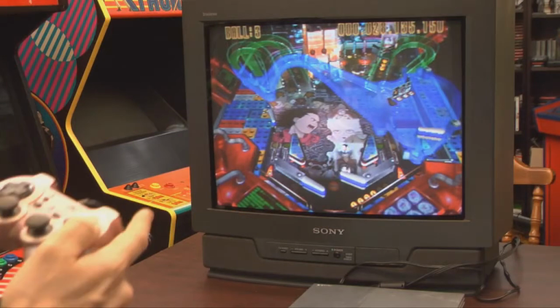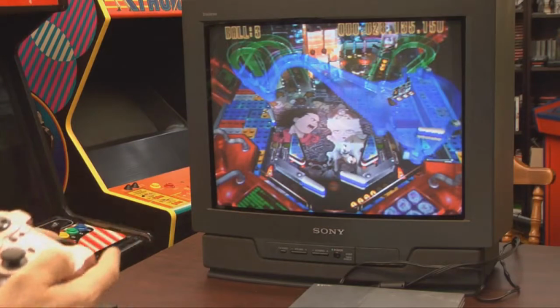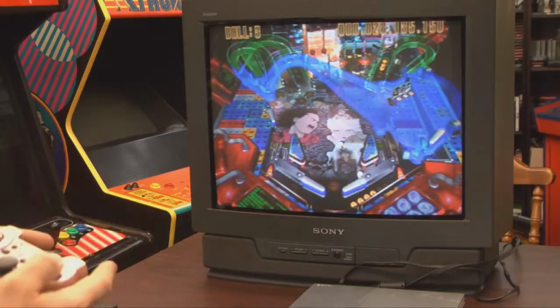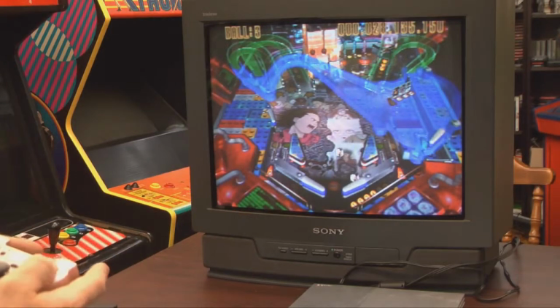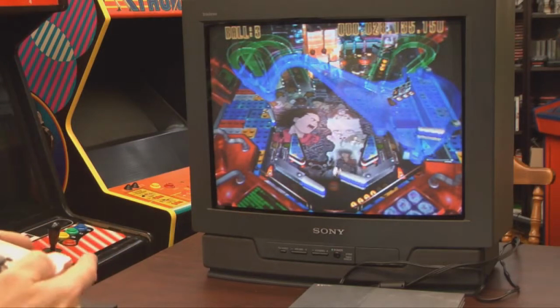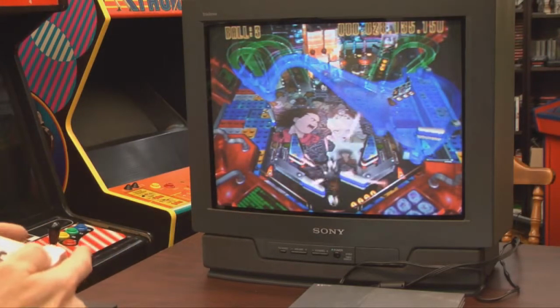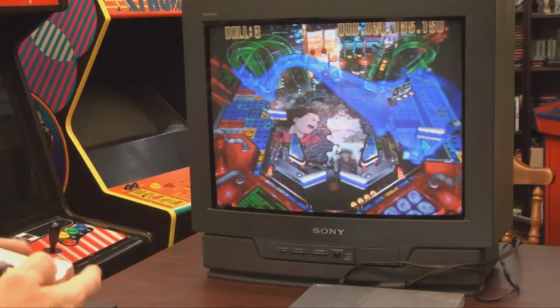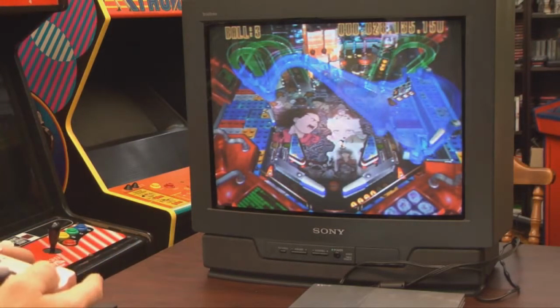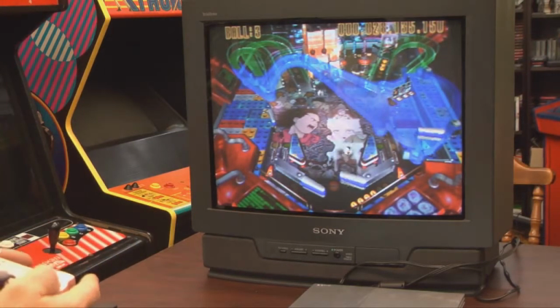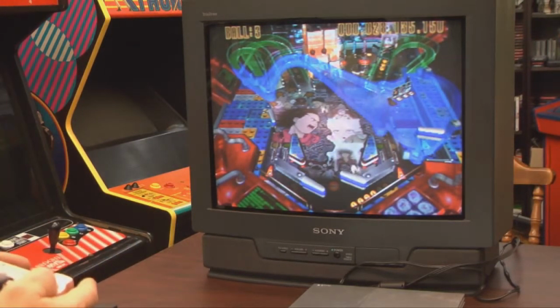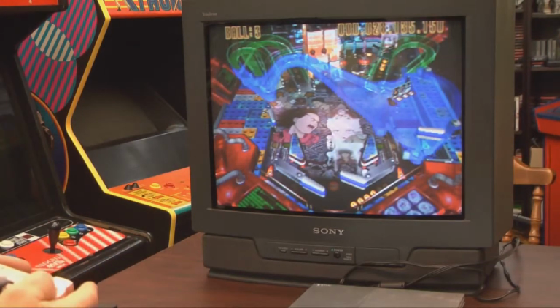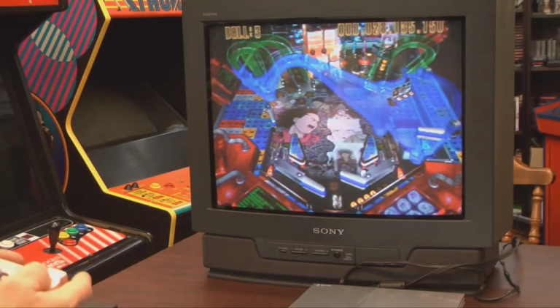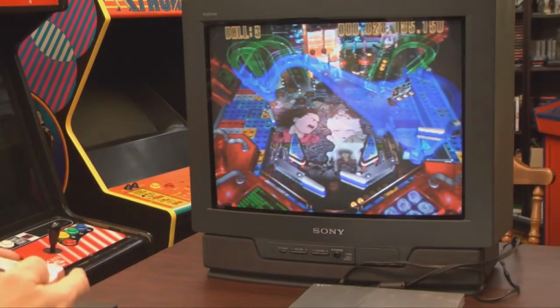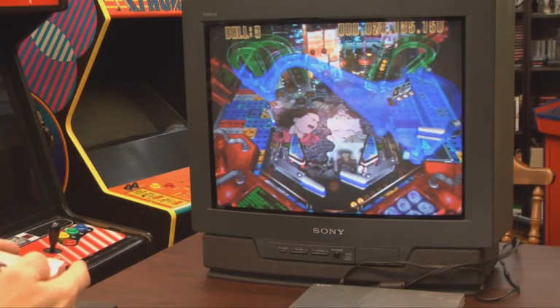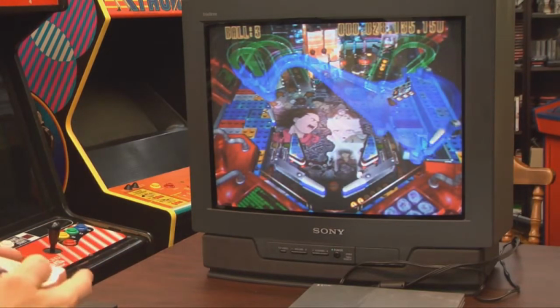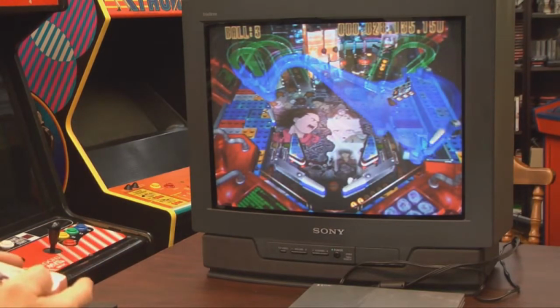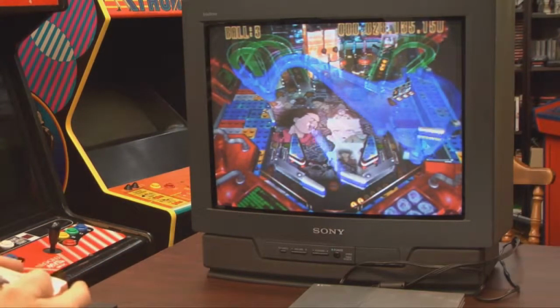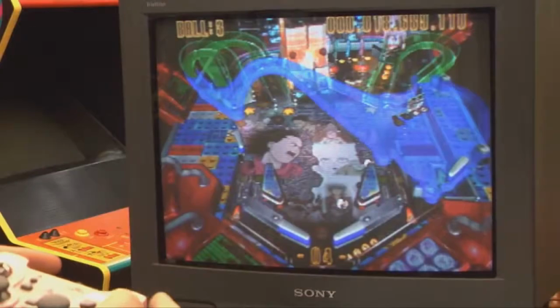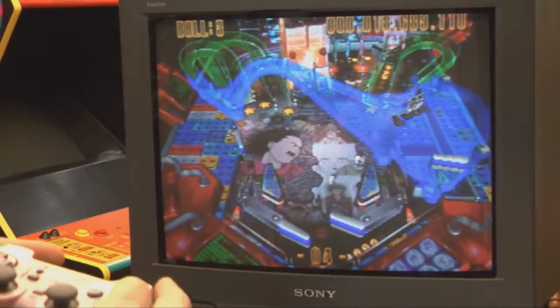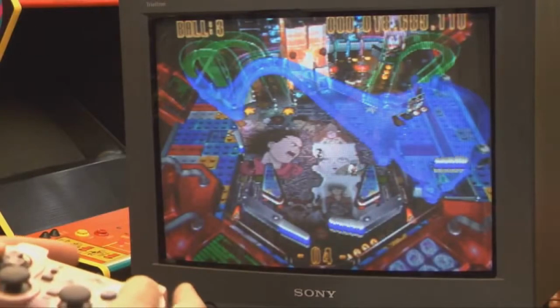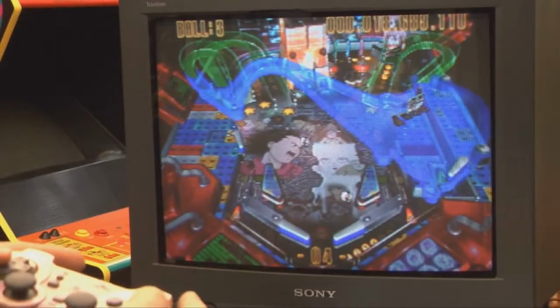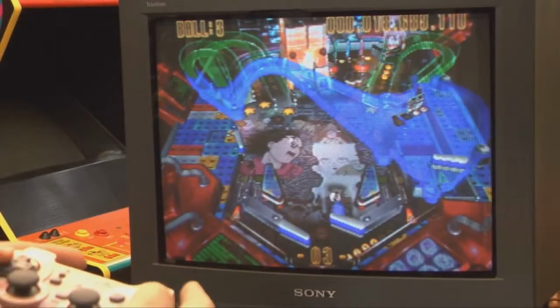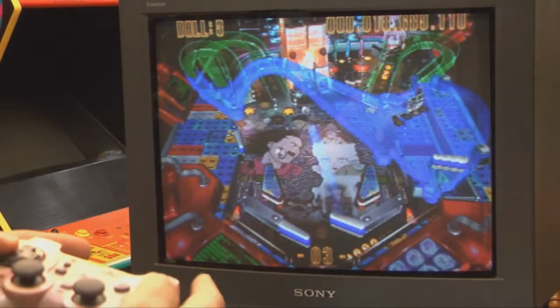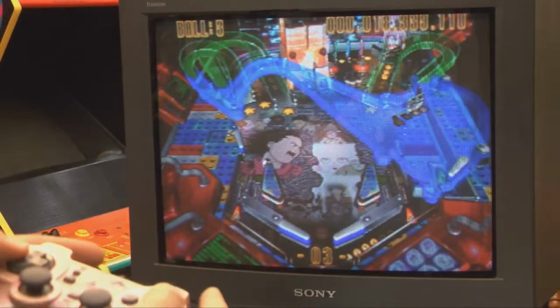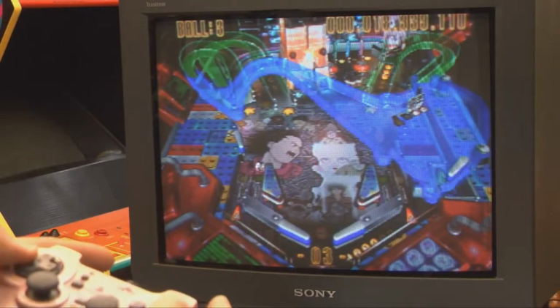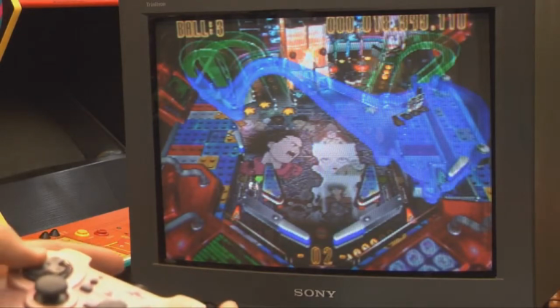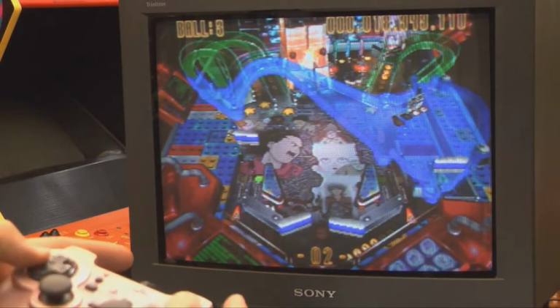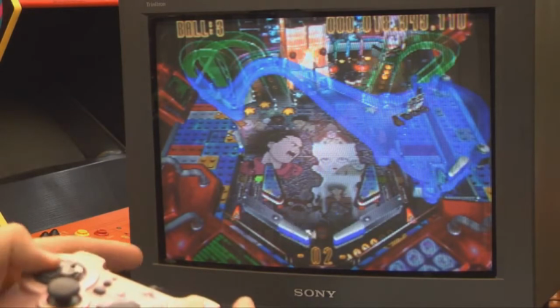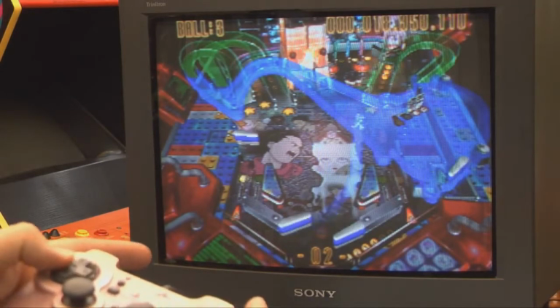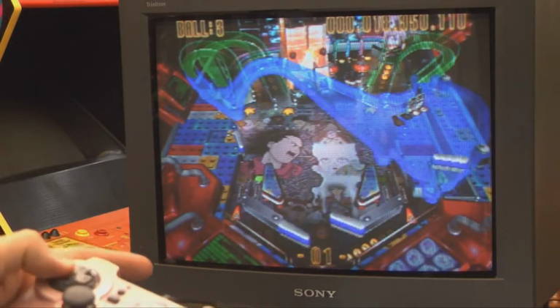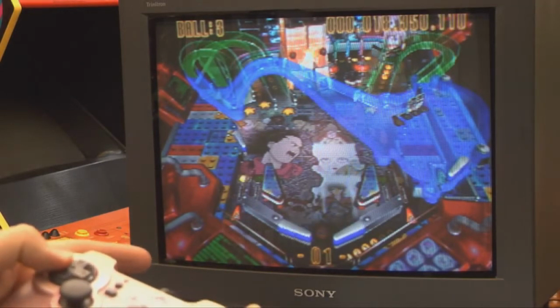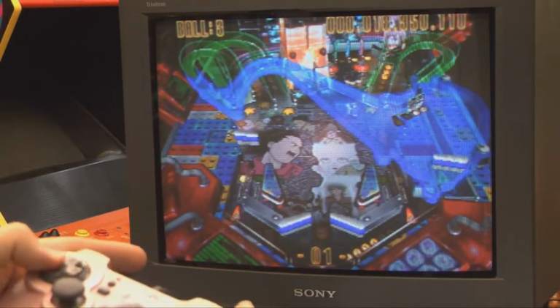And it's pink, so it may be the perfect controller for that little girl in your life who loves pink and Akira Psycho Pinball.